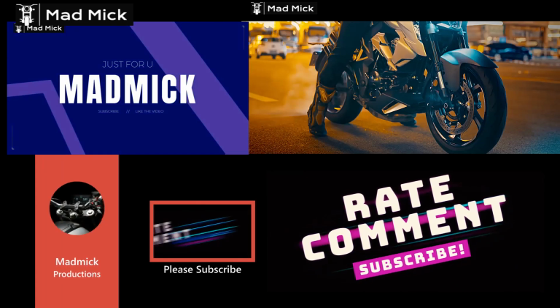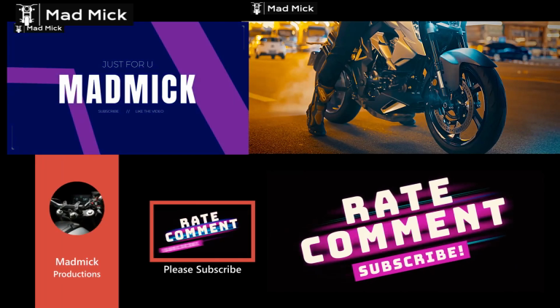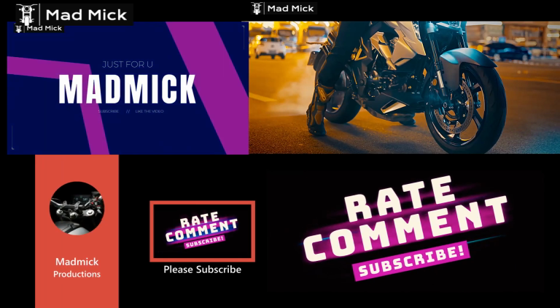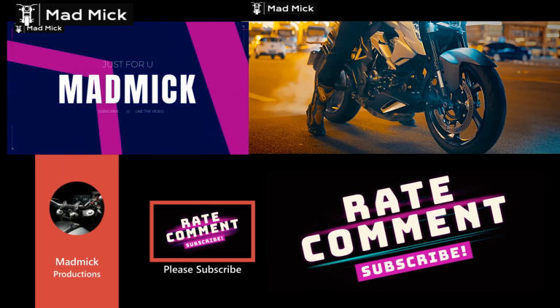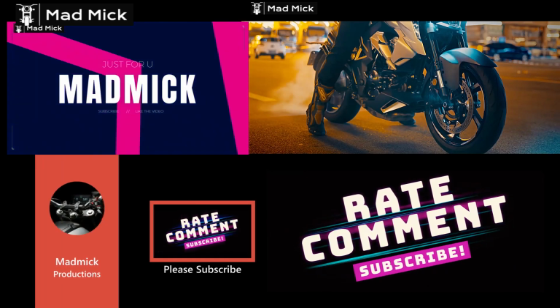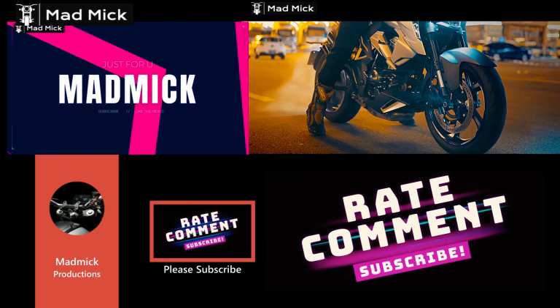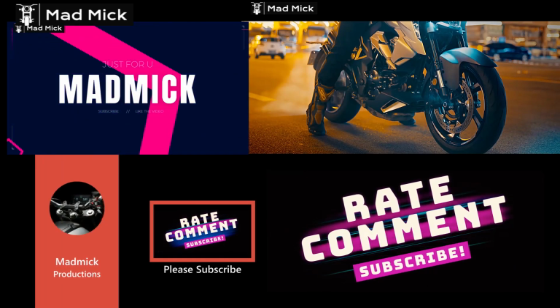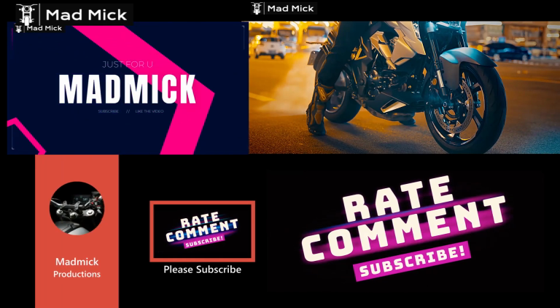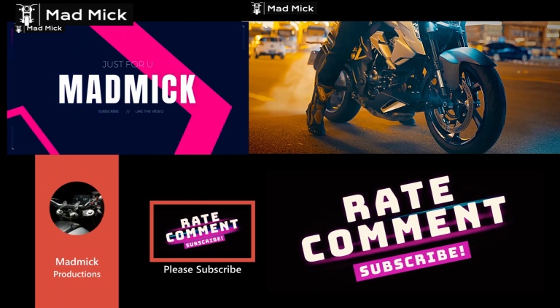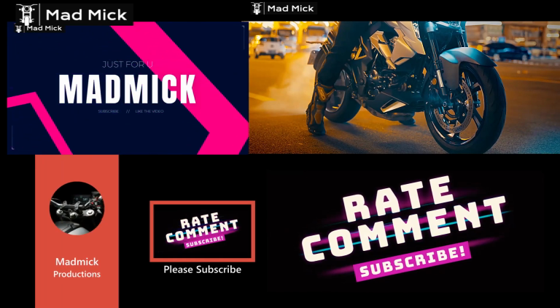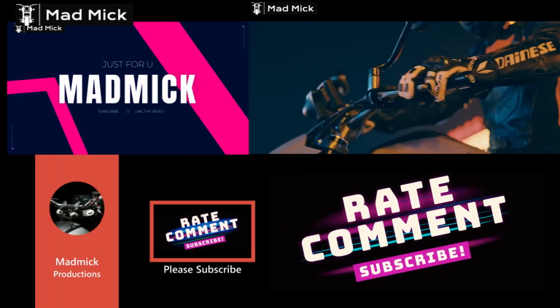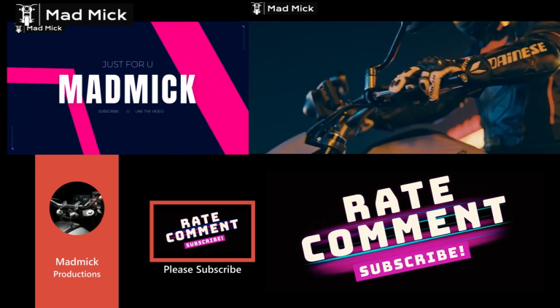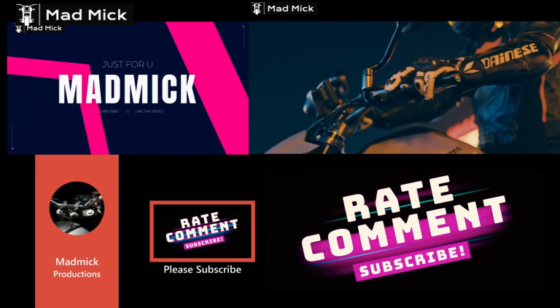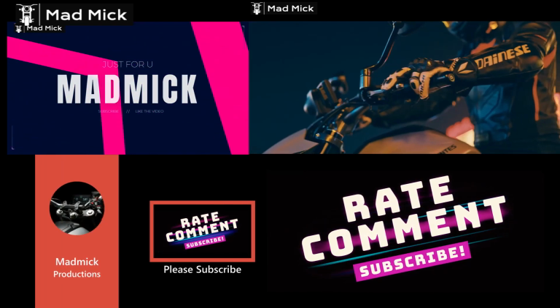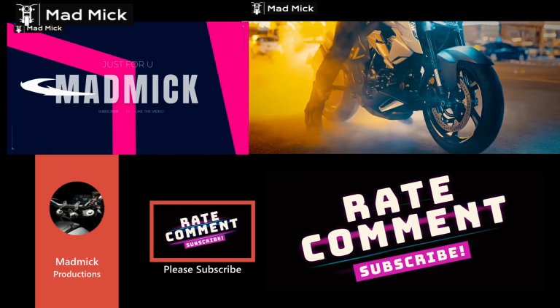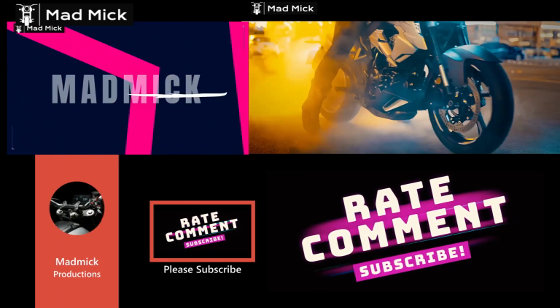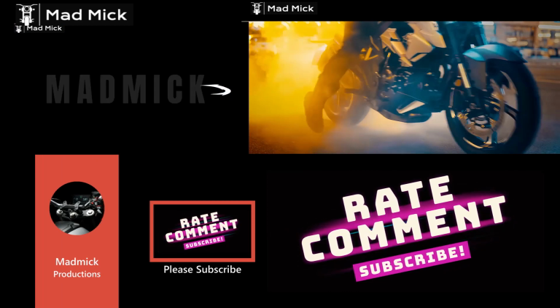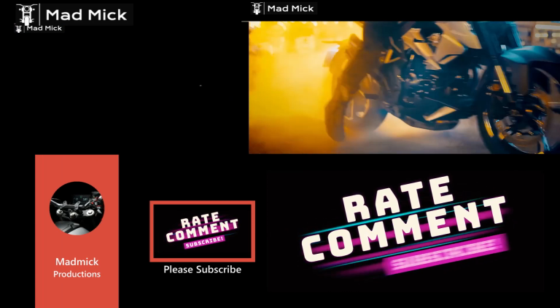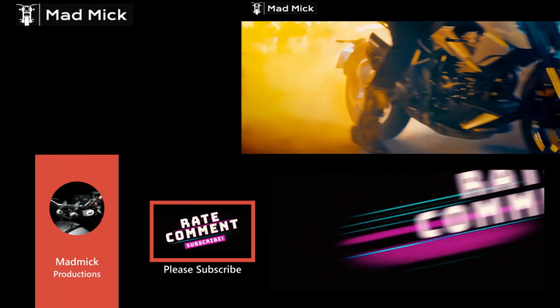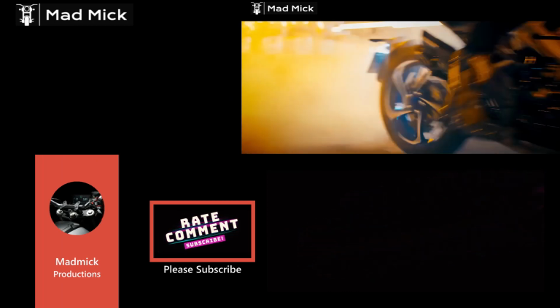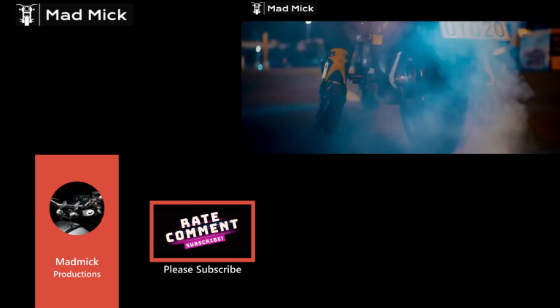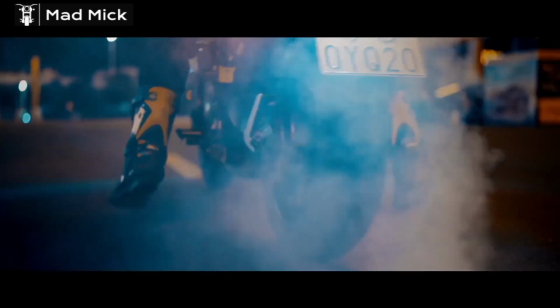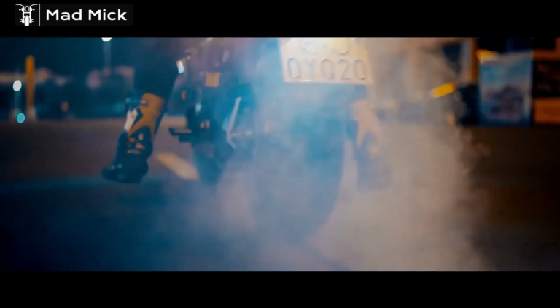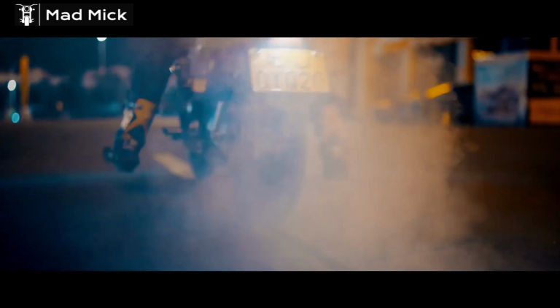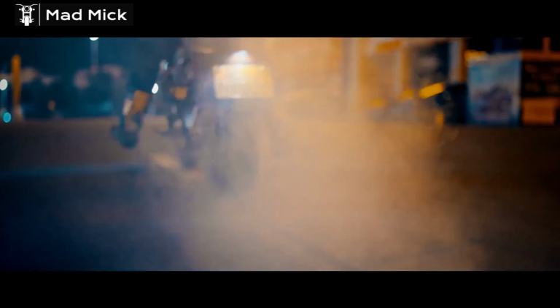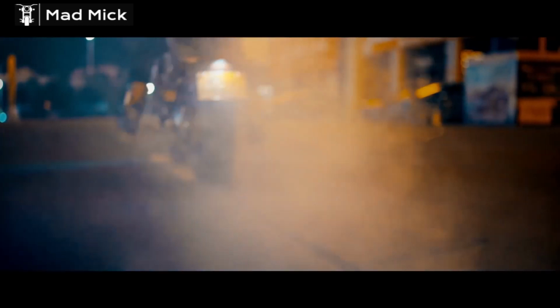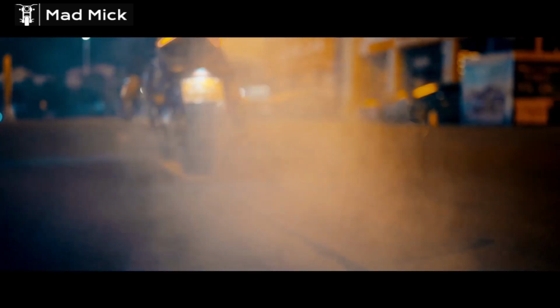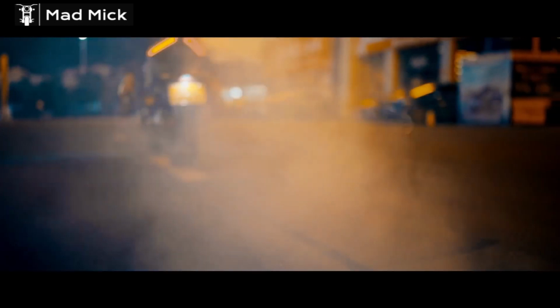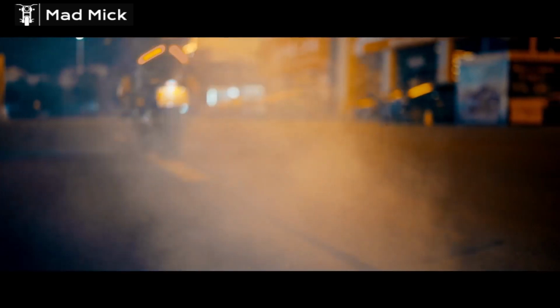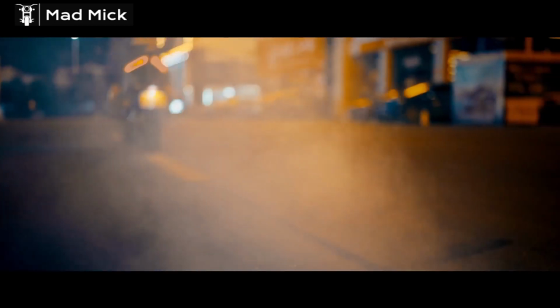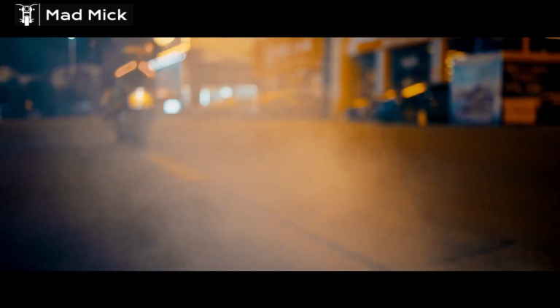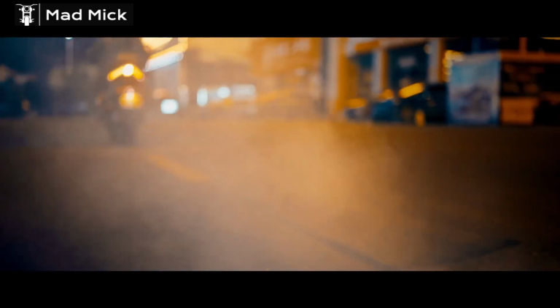Hello everybody, welcome to the channel, Manmik here. Today's video is regarding the Zontes 150D and M models.